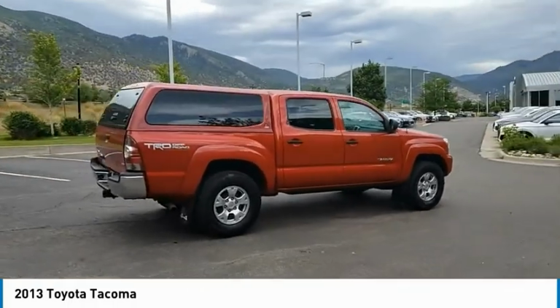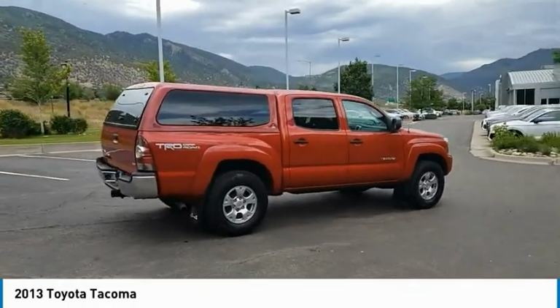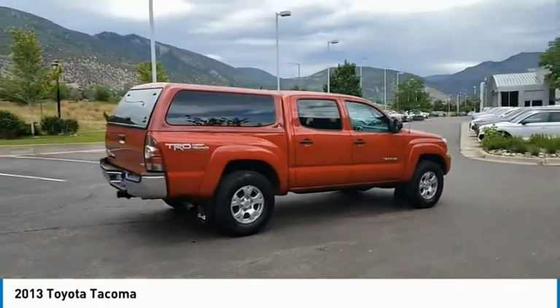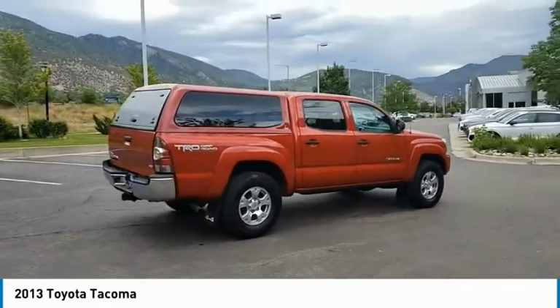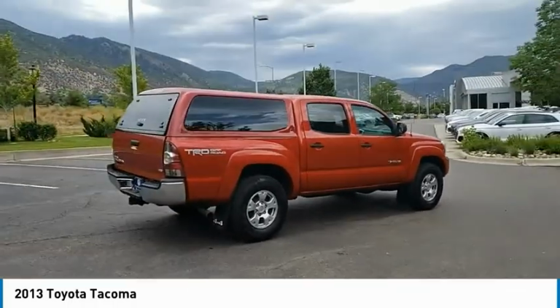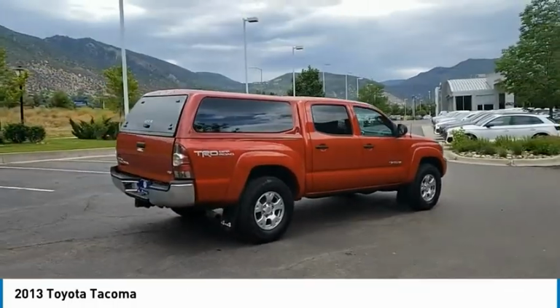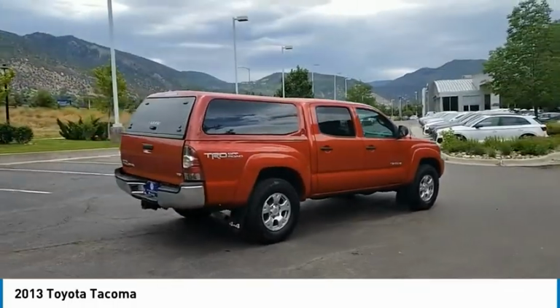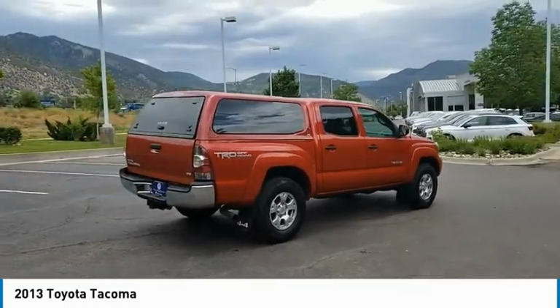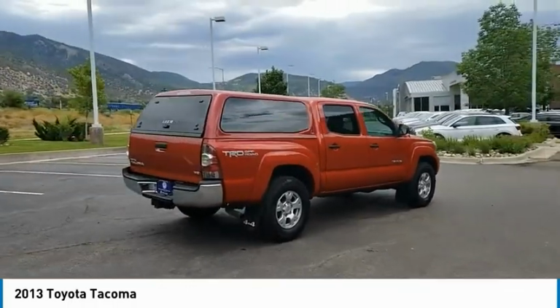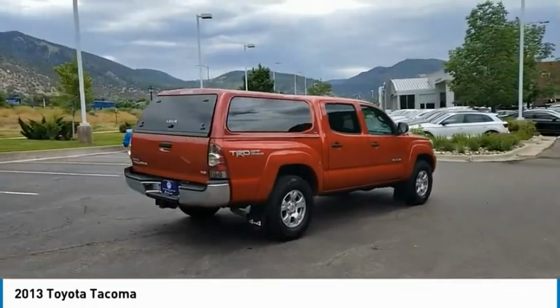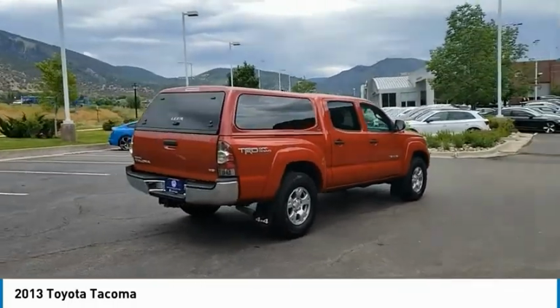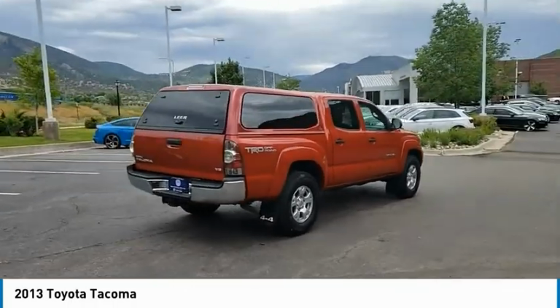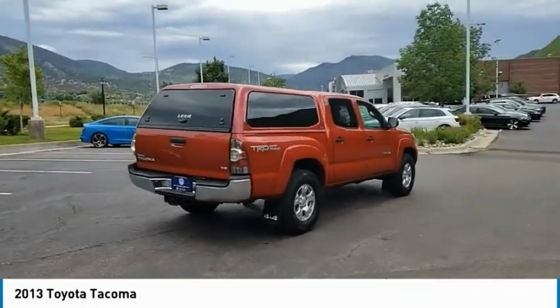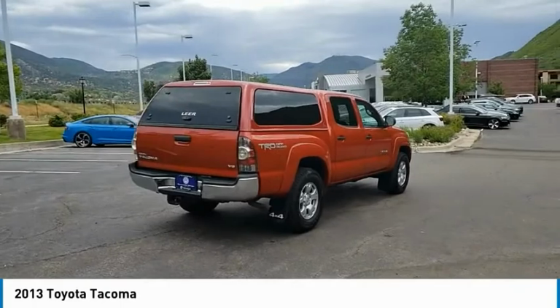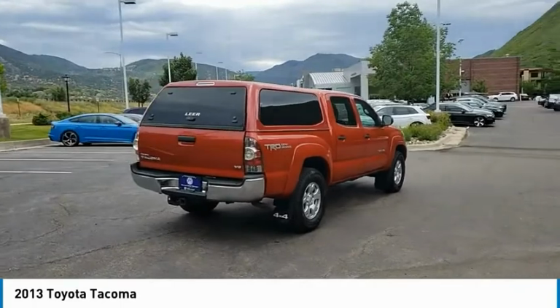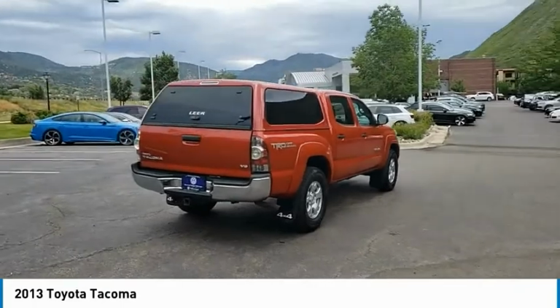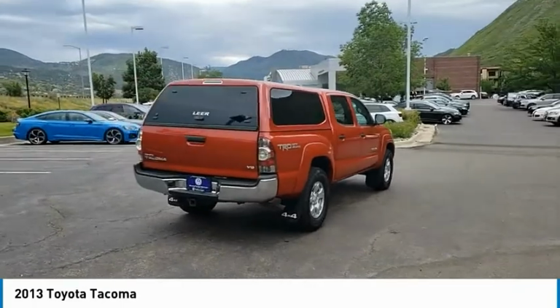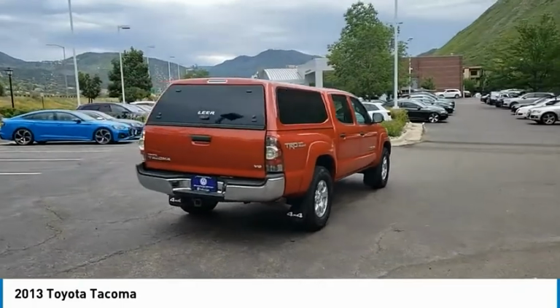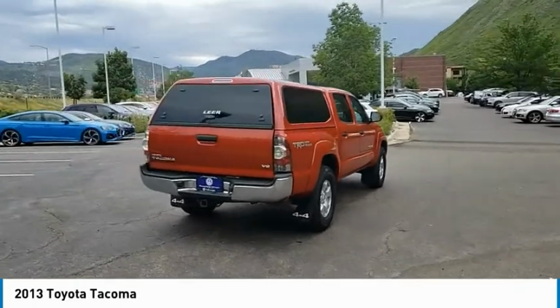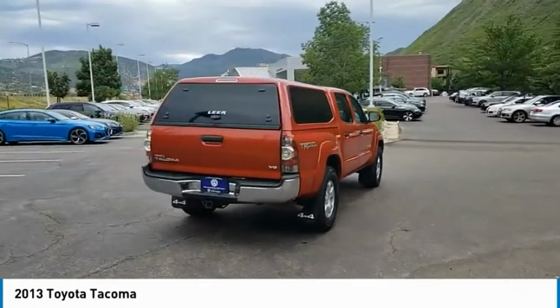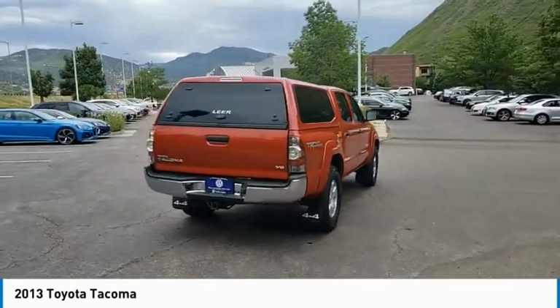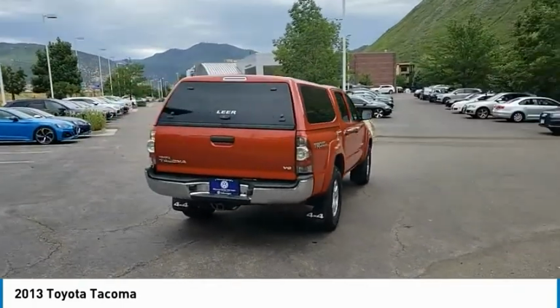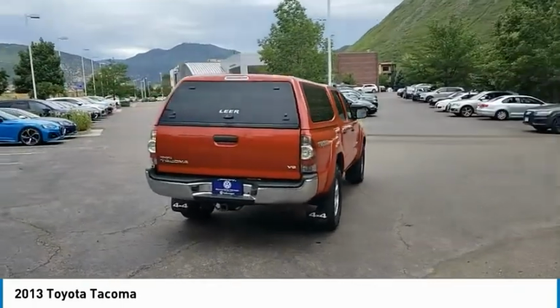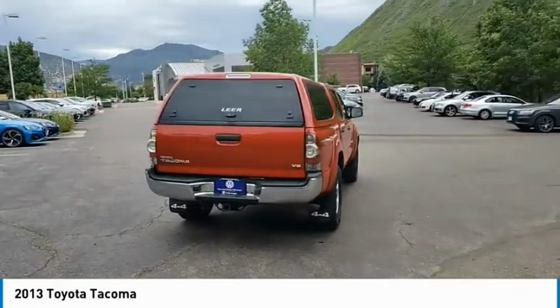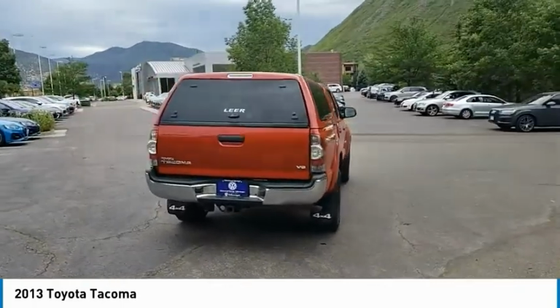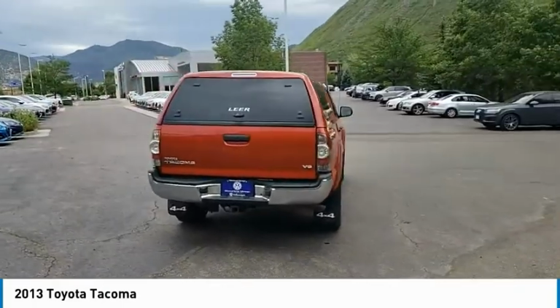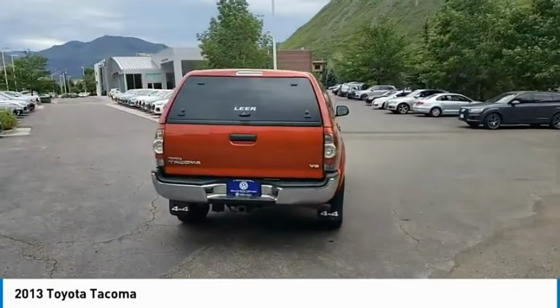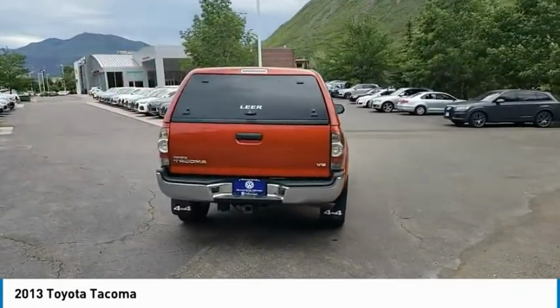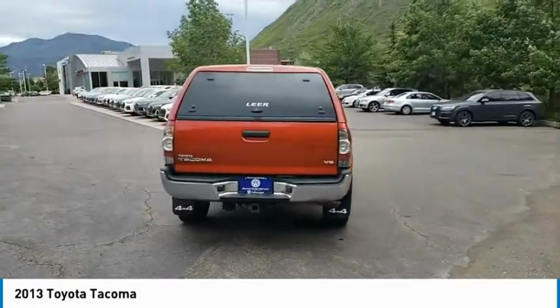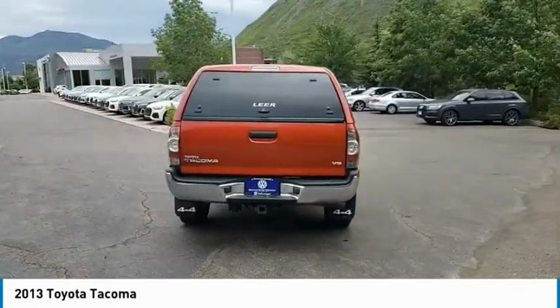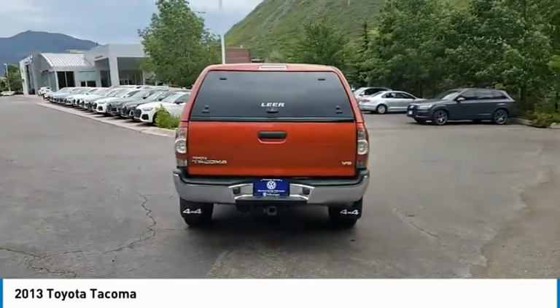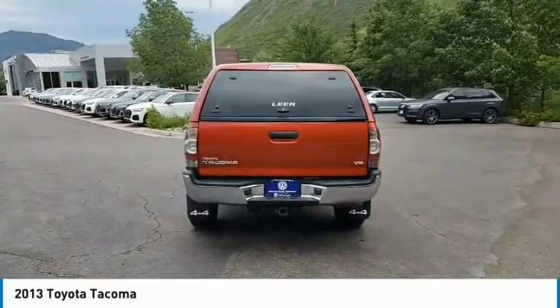This vehicle has less than 45,000 miles. Here are some of this vehicle's great options: four-wheel drive,